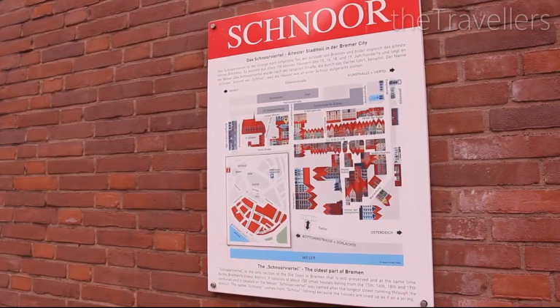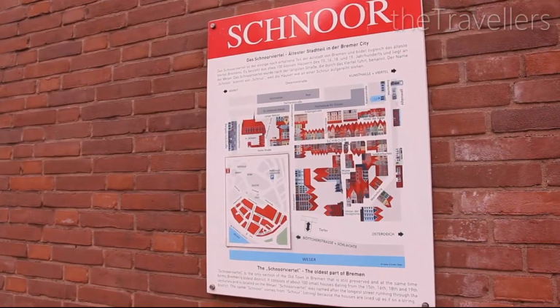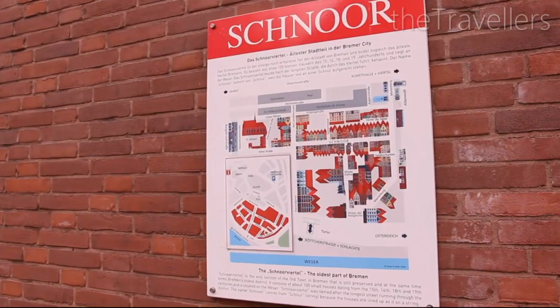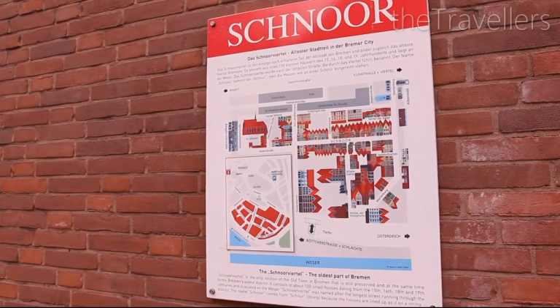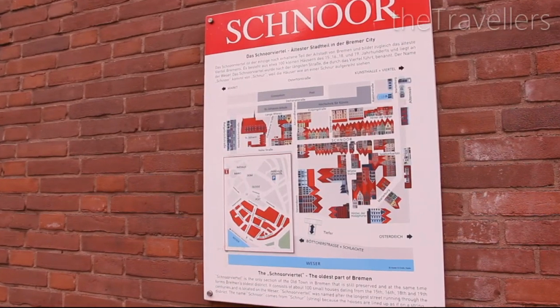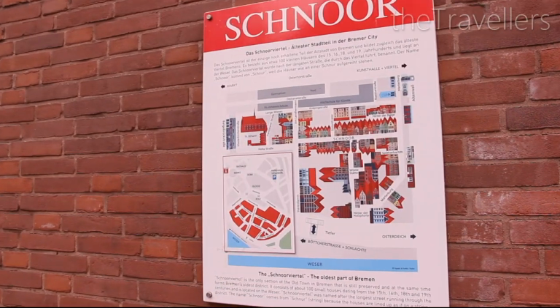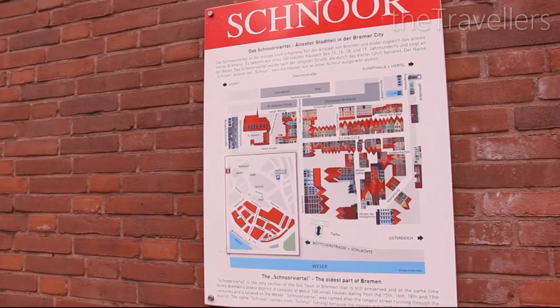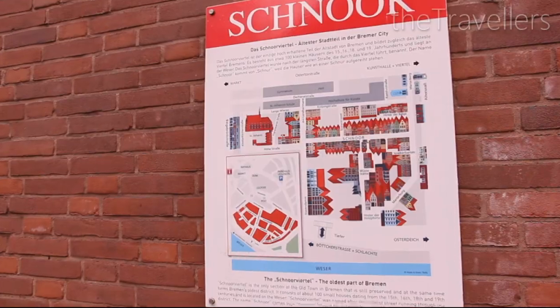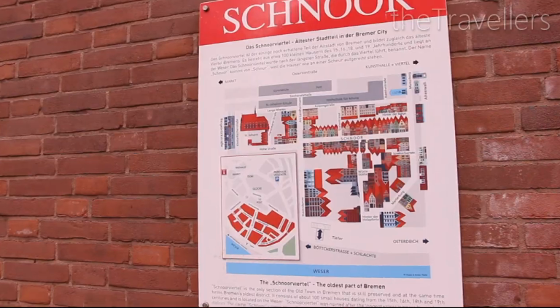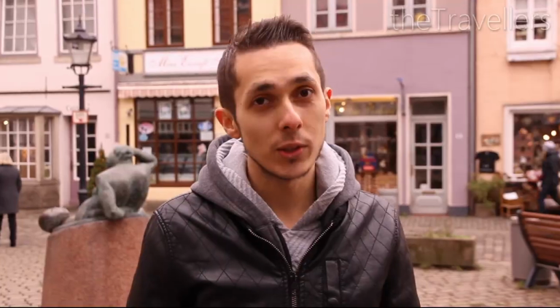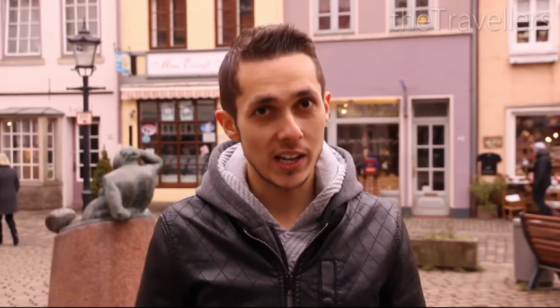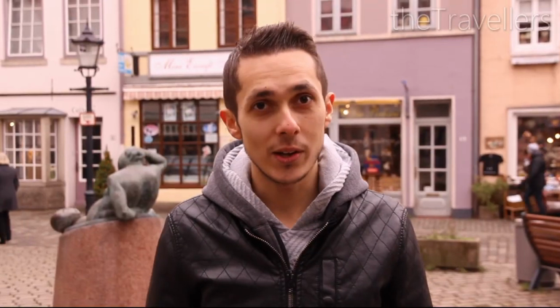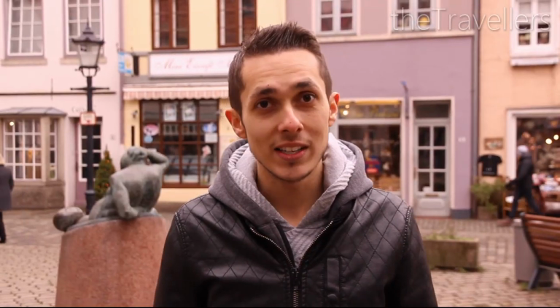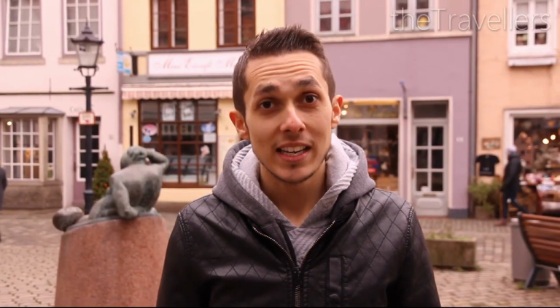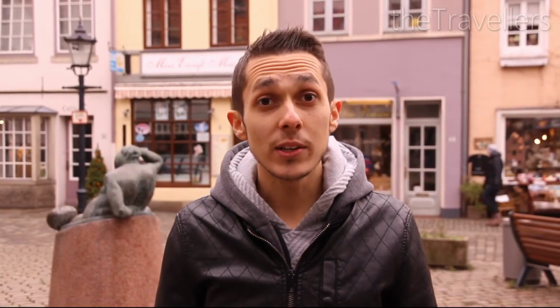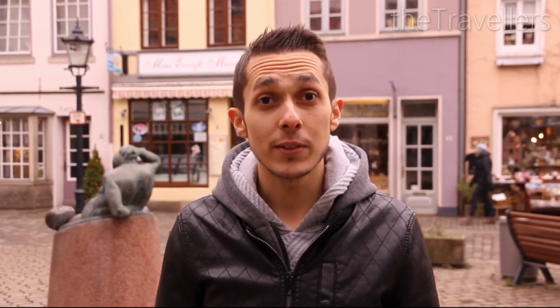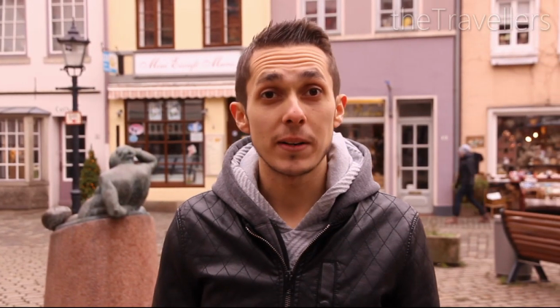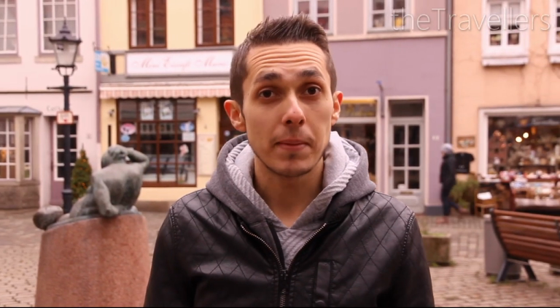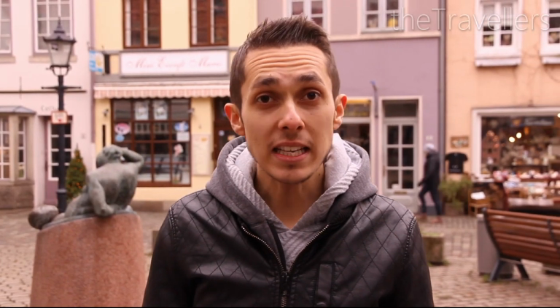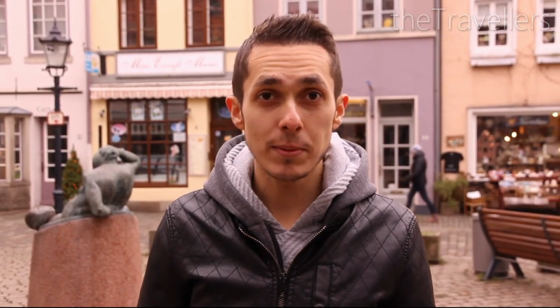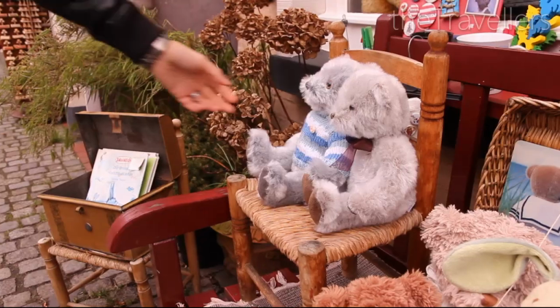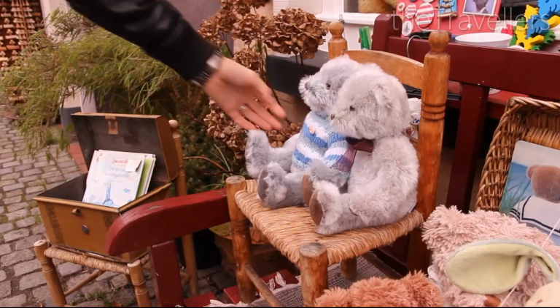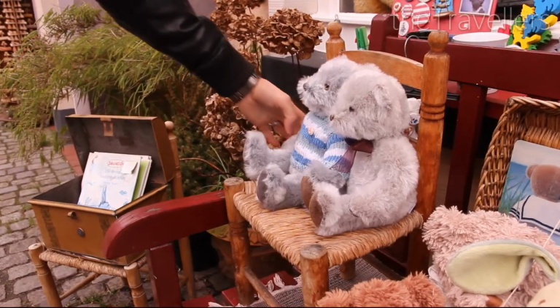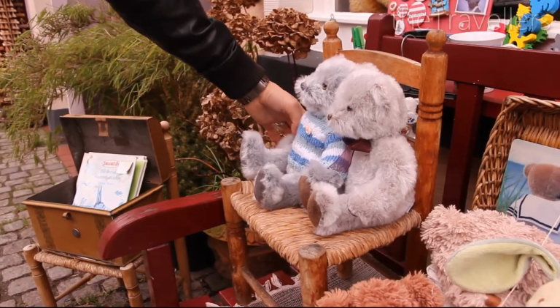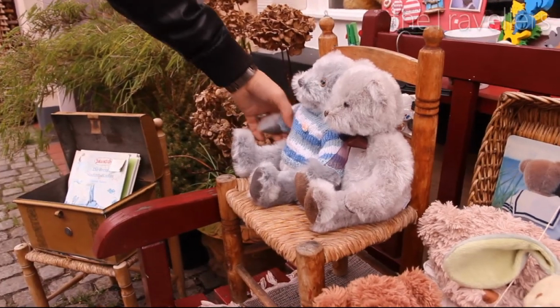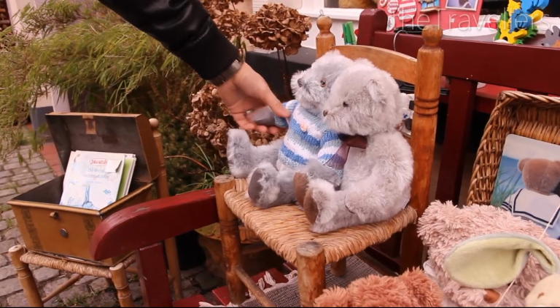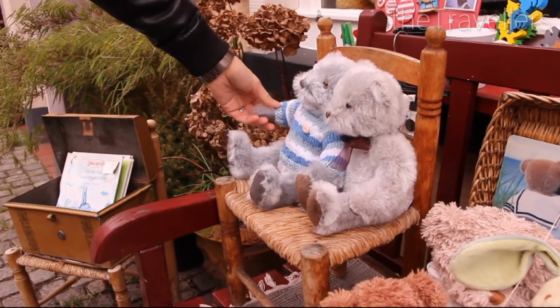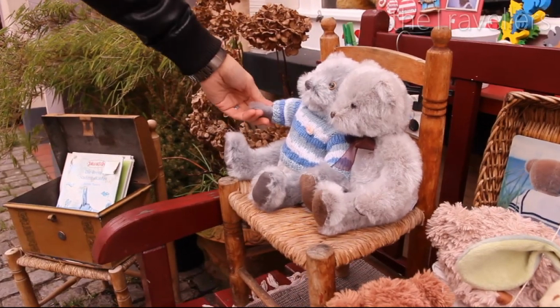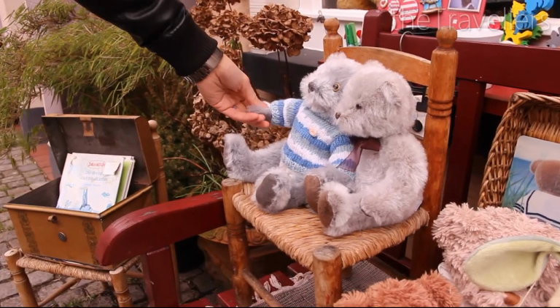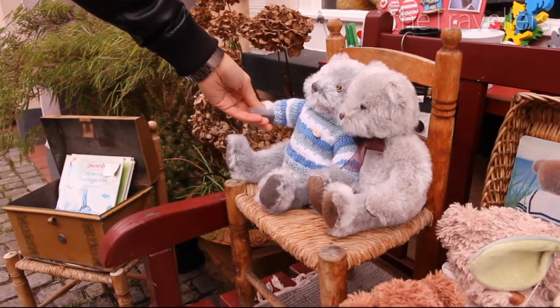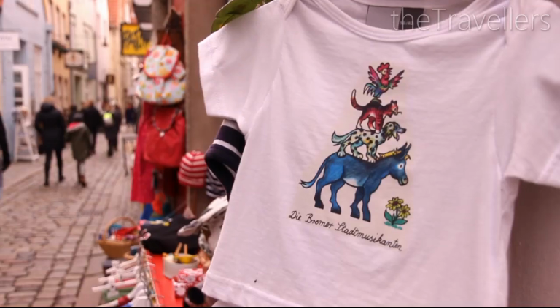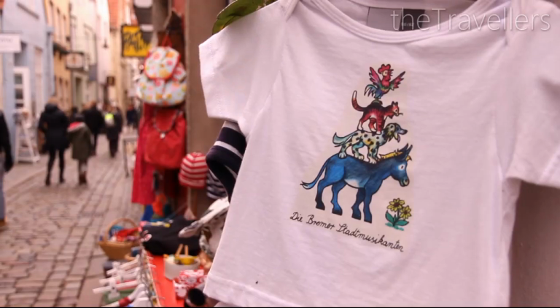Schnoor is a medieval quarter in the old town. Here you can find many small shops where you can buy handmade products.